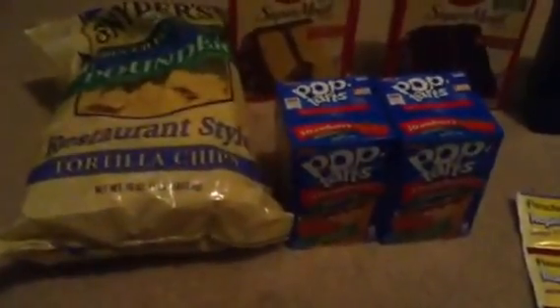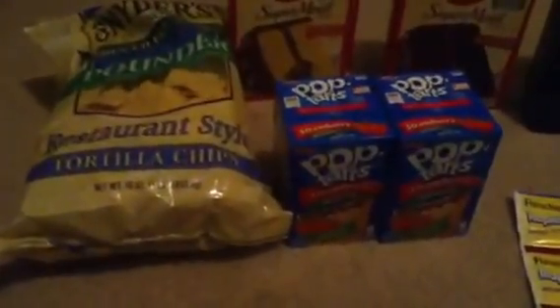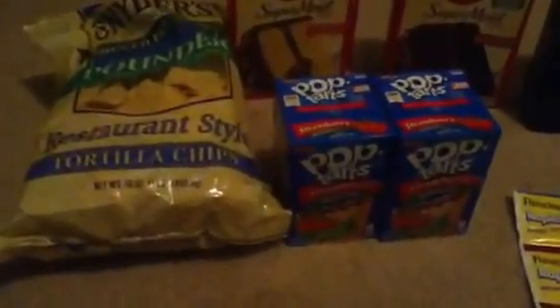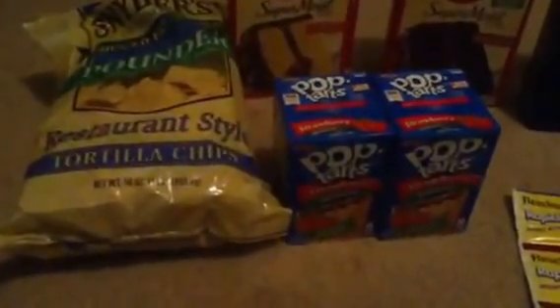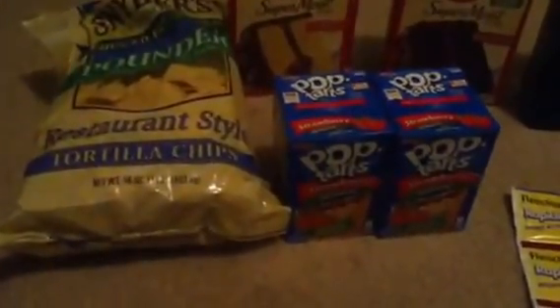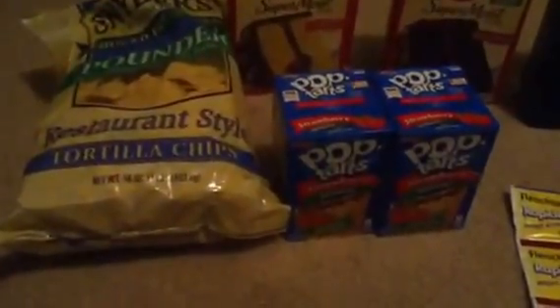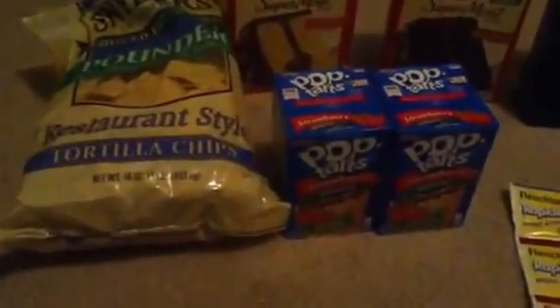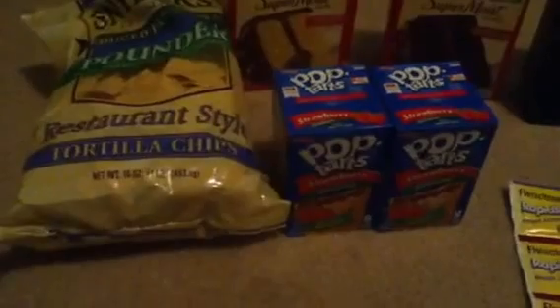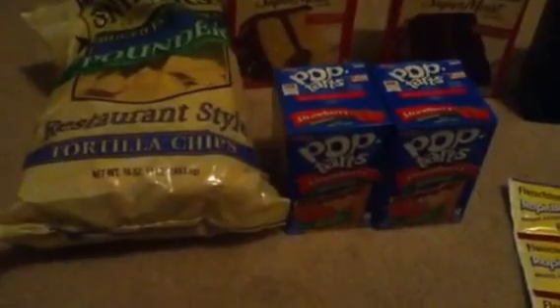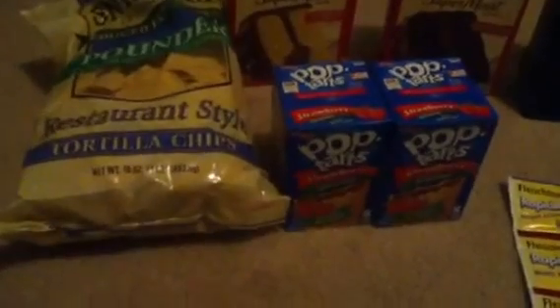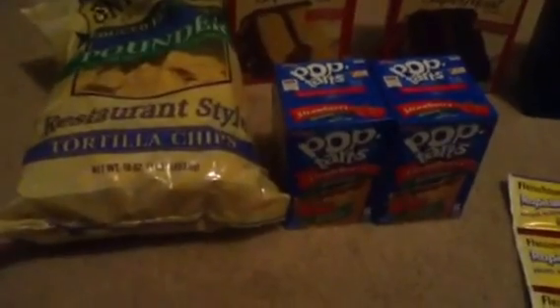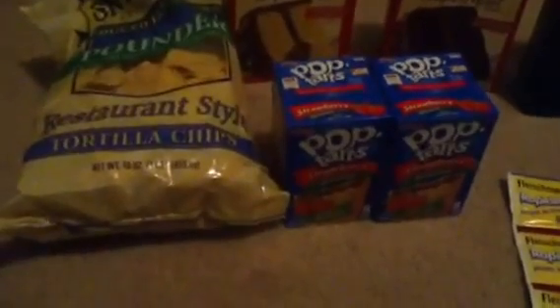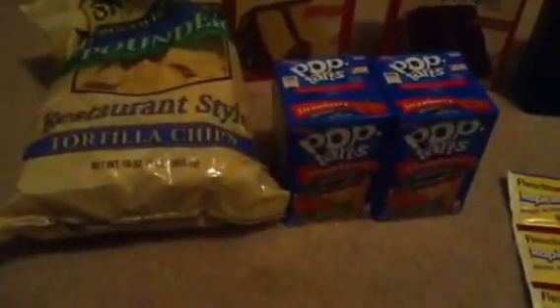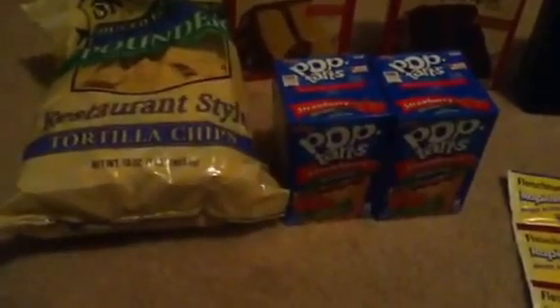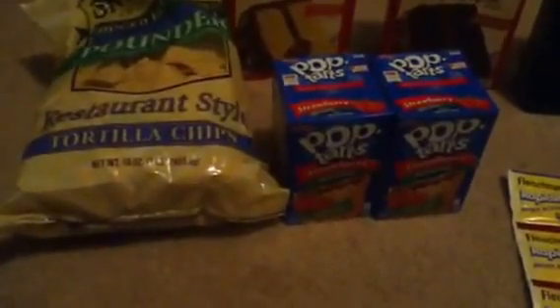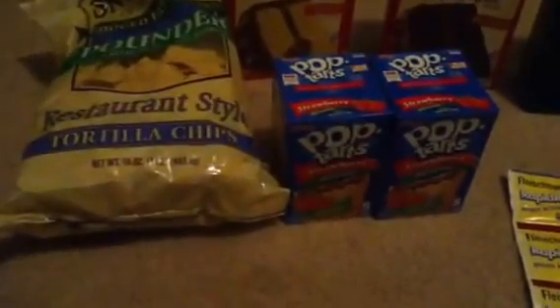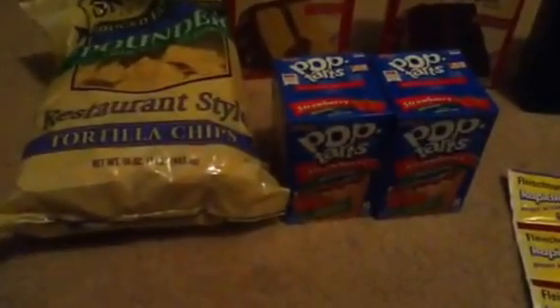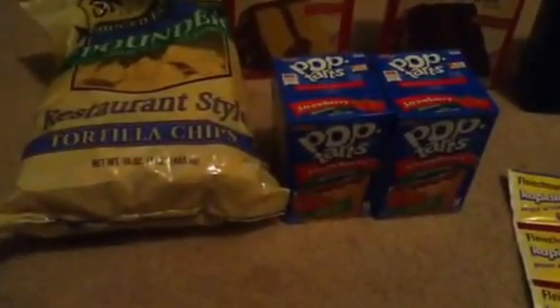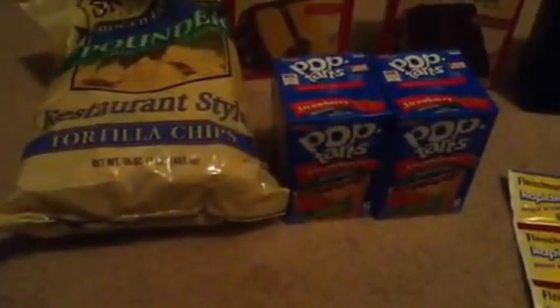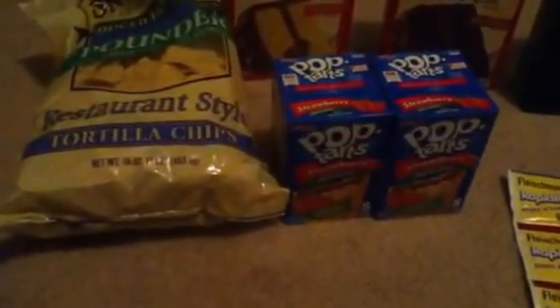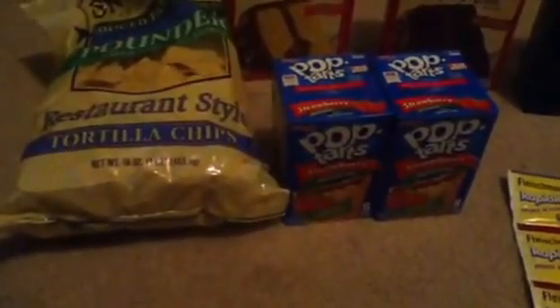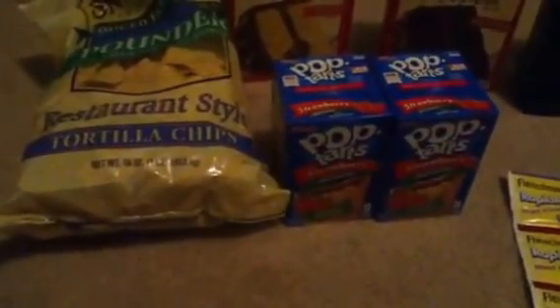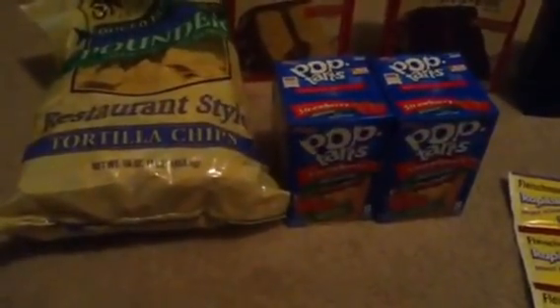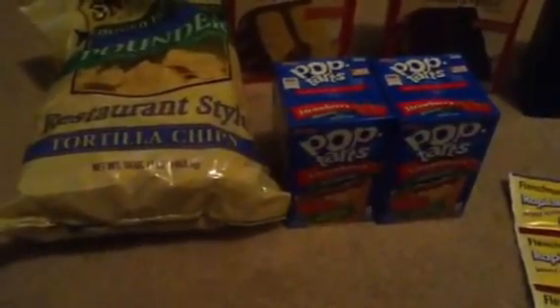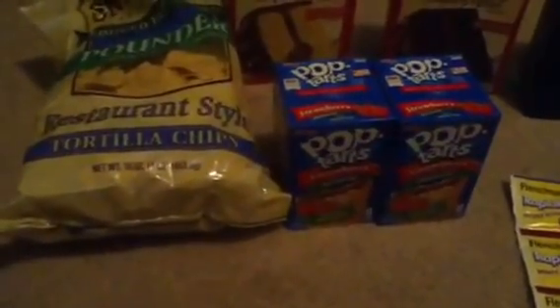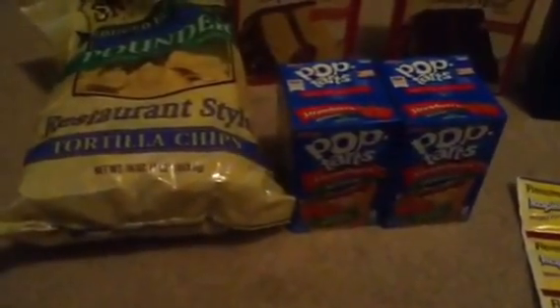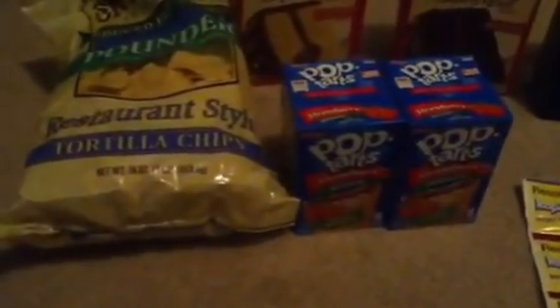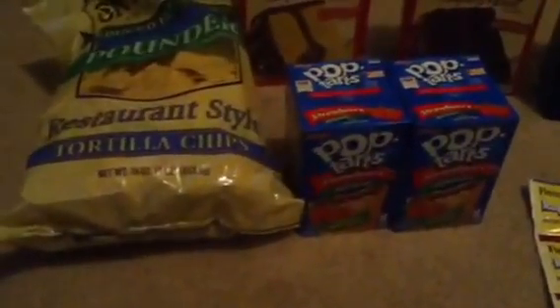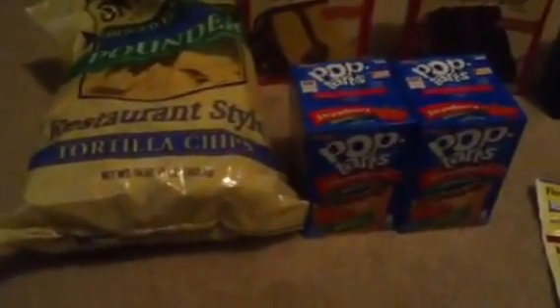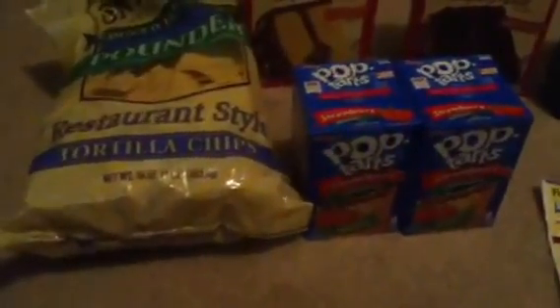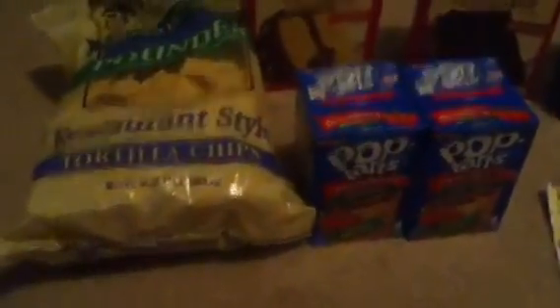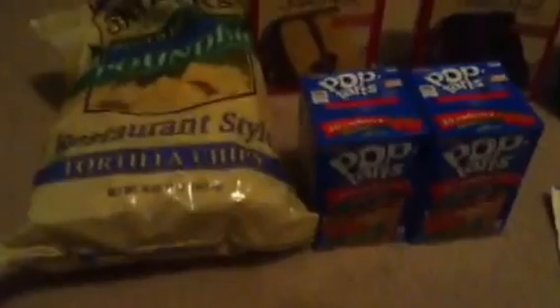I picked up the Snyder's Tortilla chips. They're on sale for $3.00. There's a $0.75 off coupon, which triples, making it $0.75.